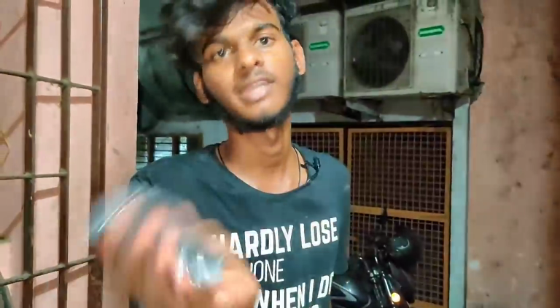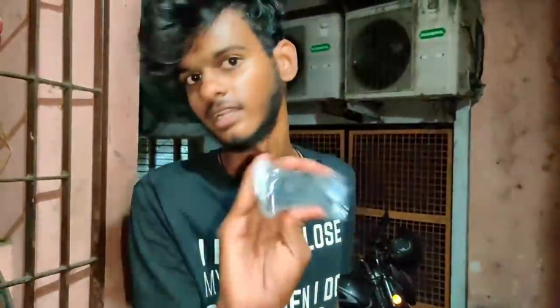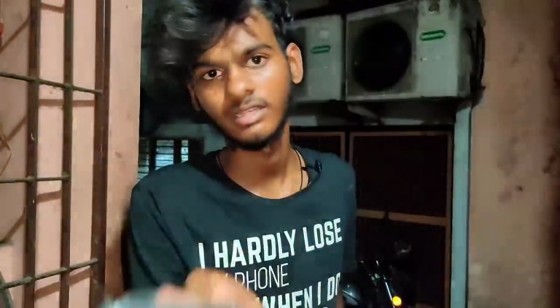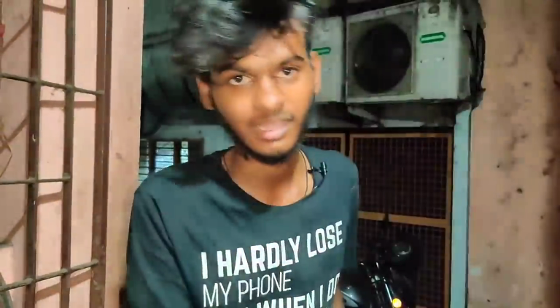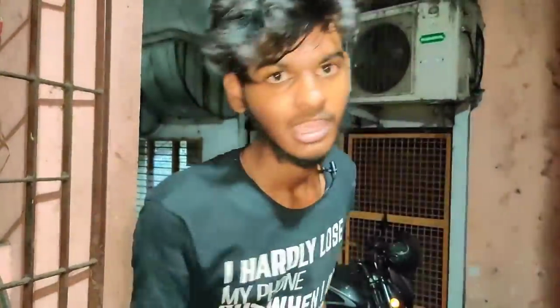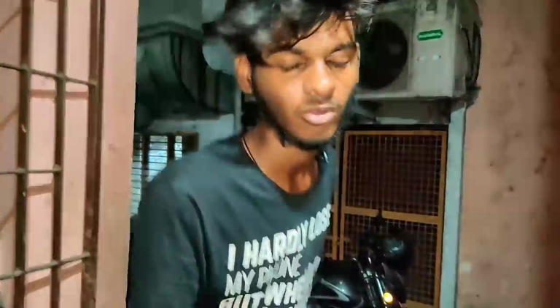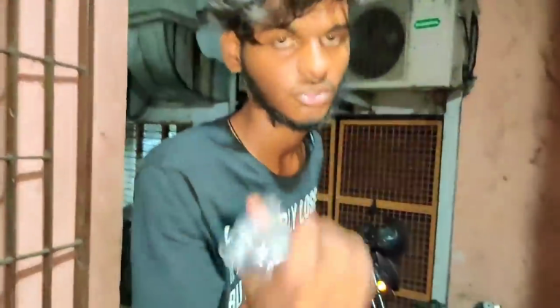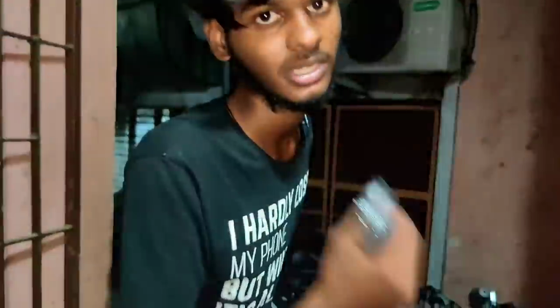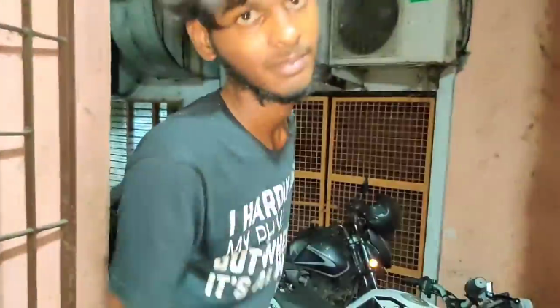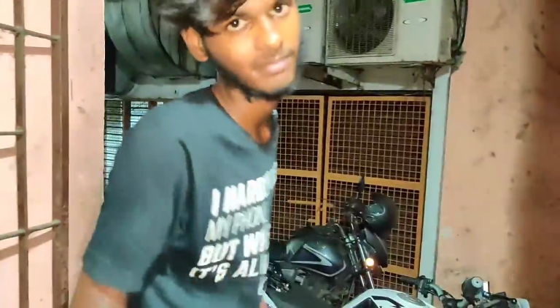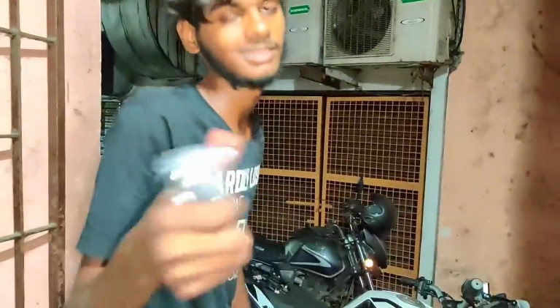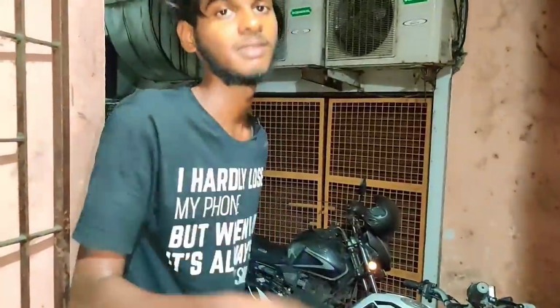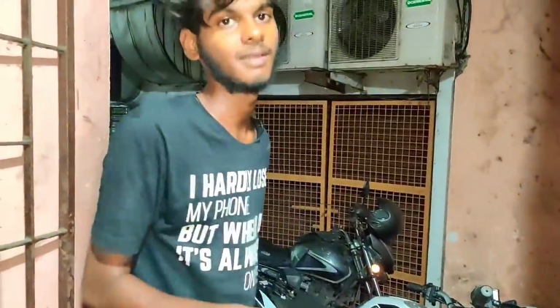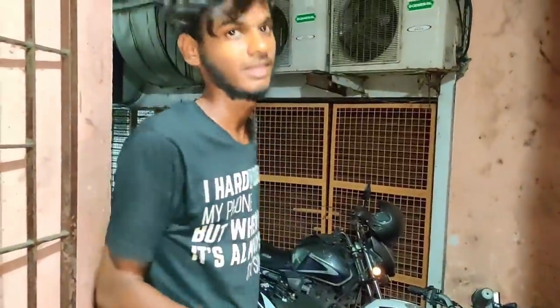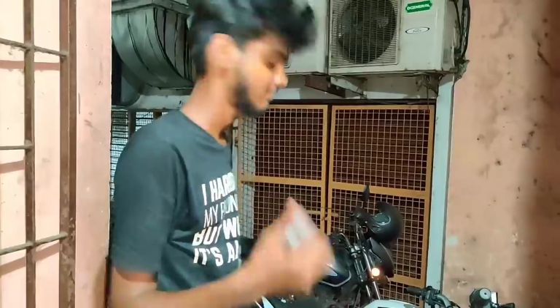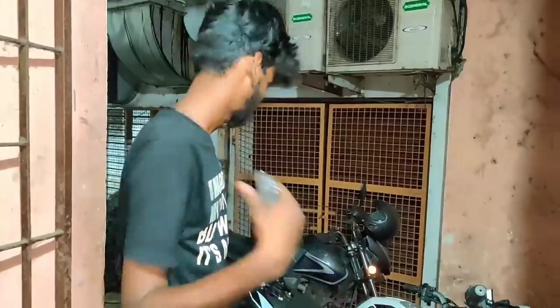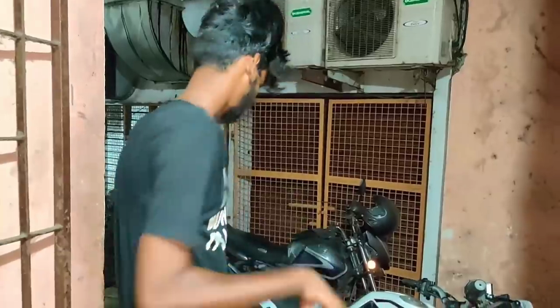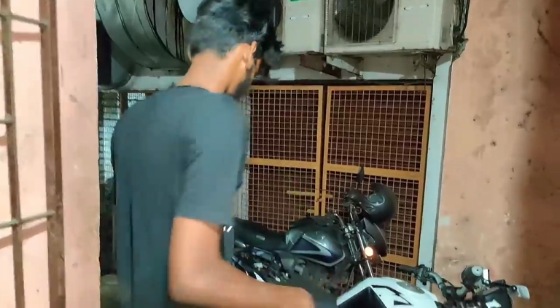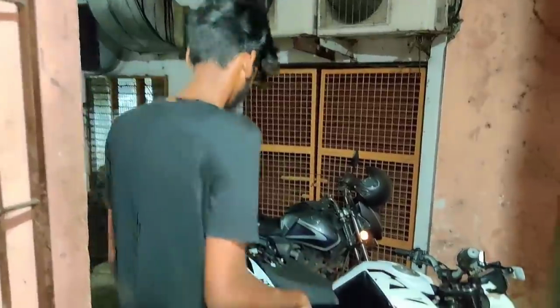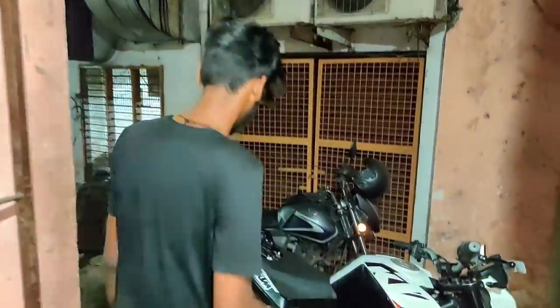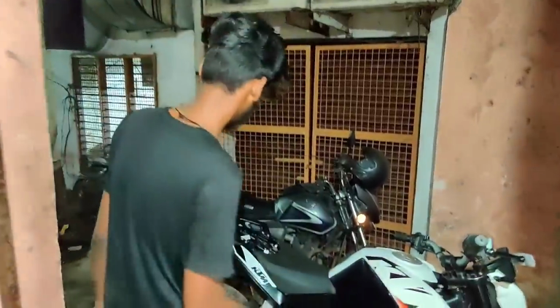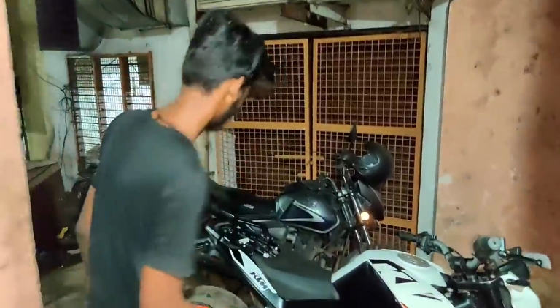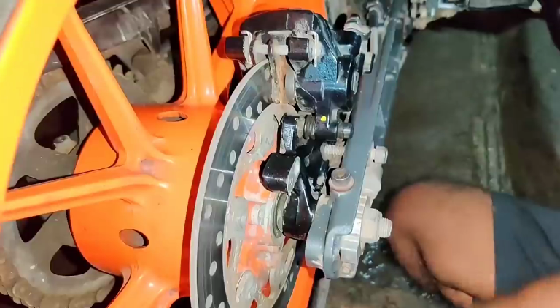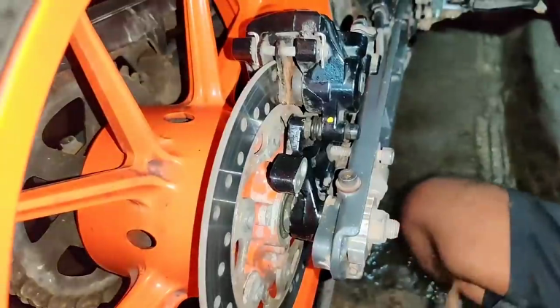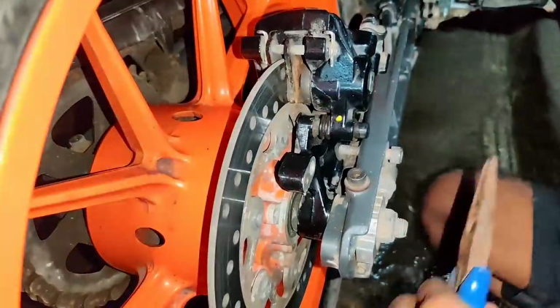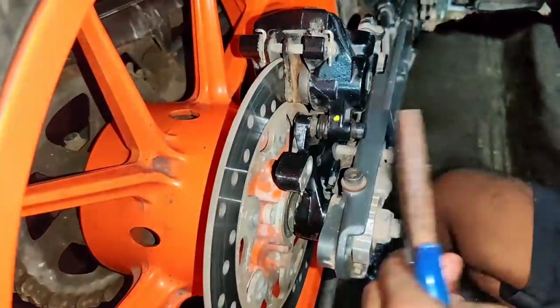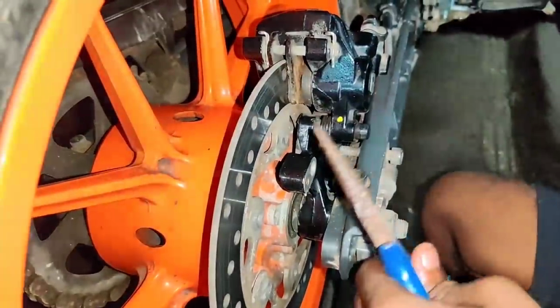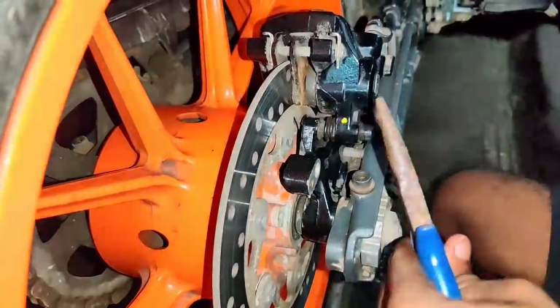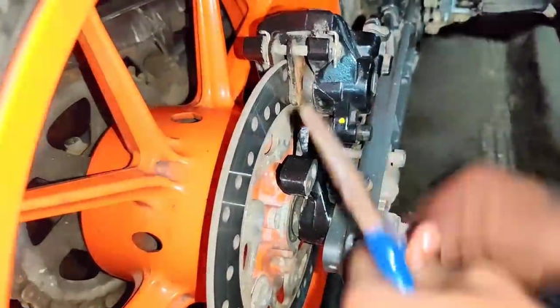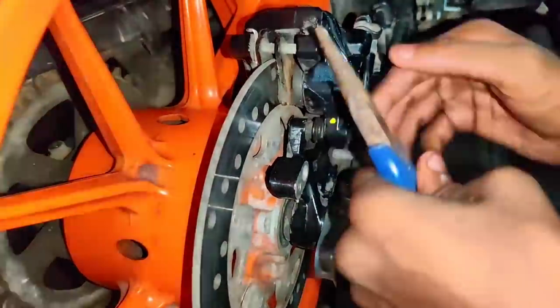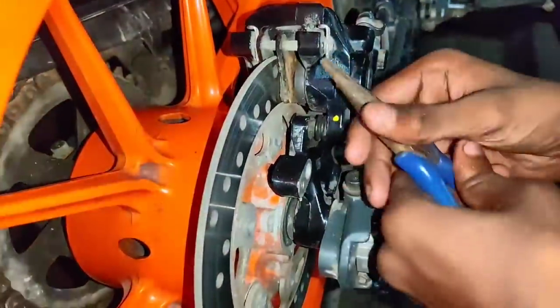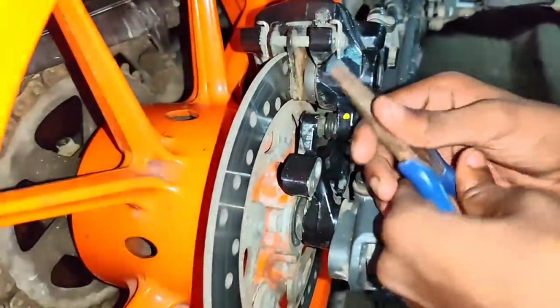If you want to change the back brake, you can open the back cover.